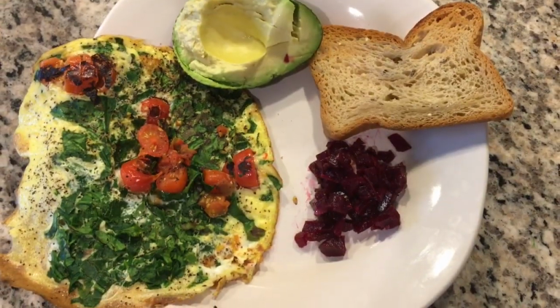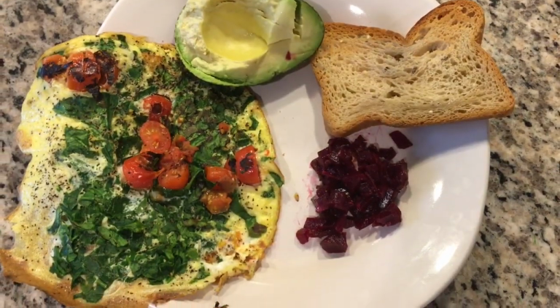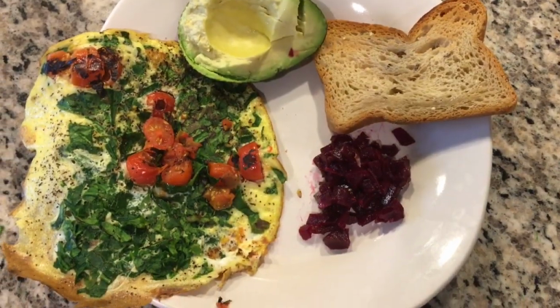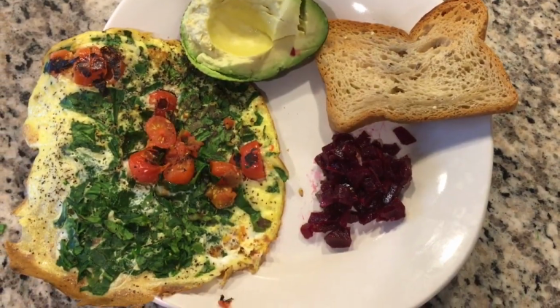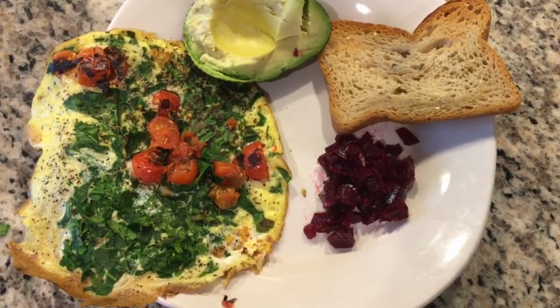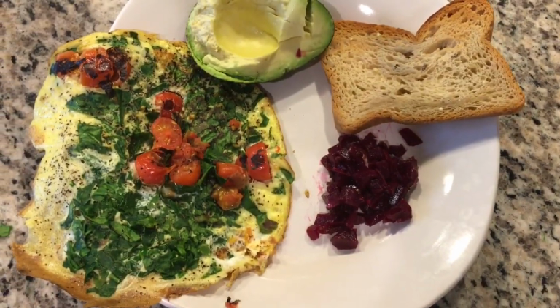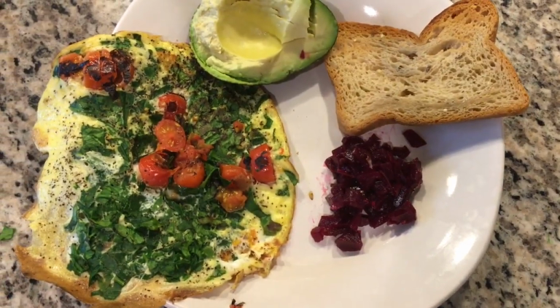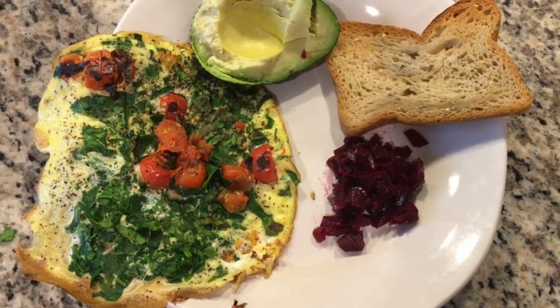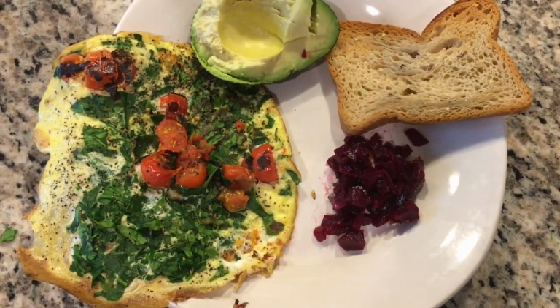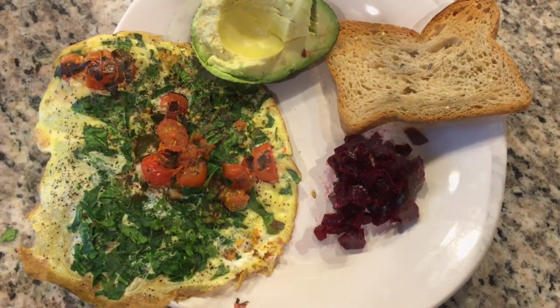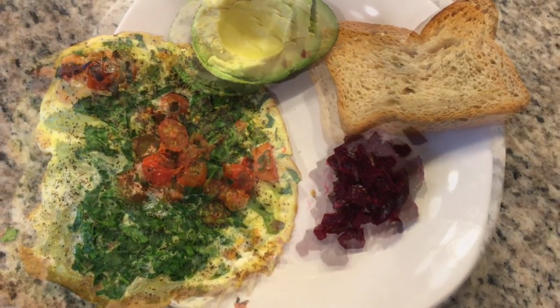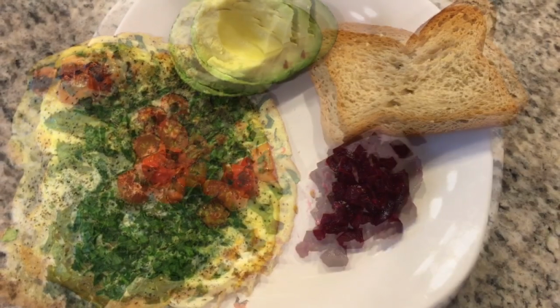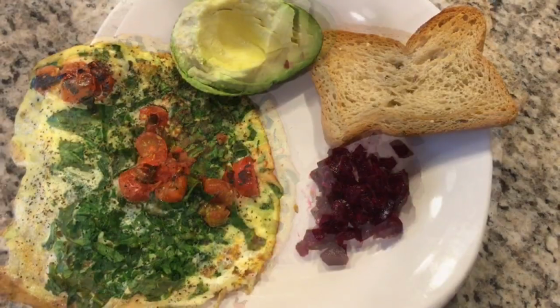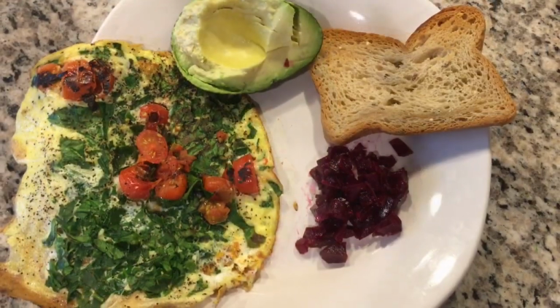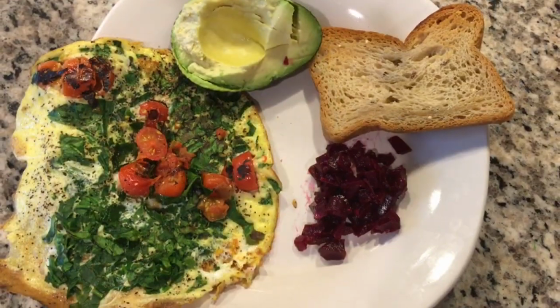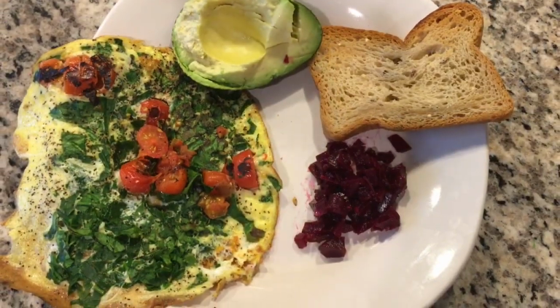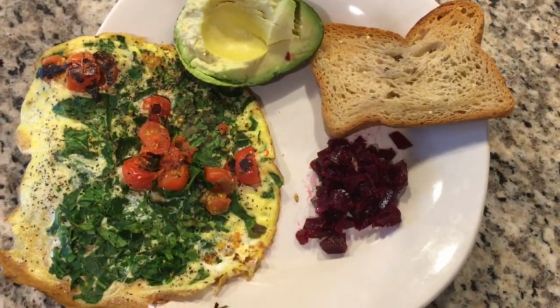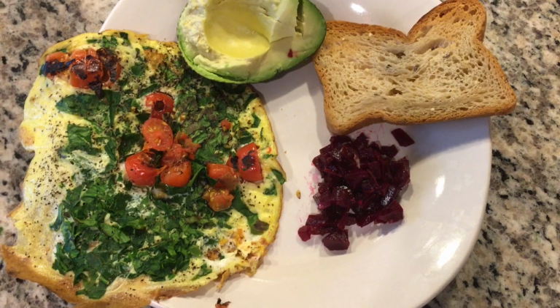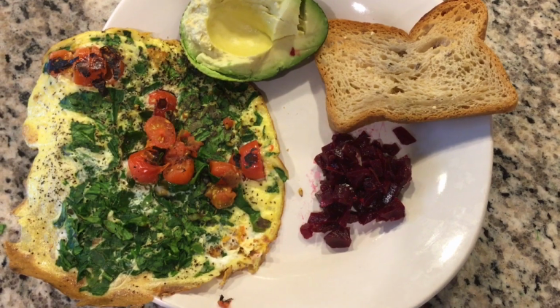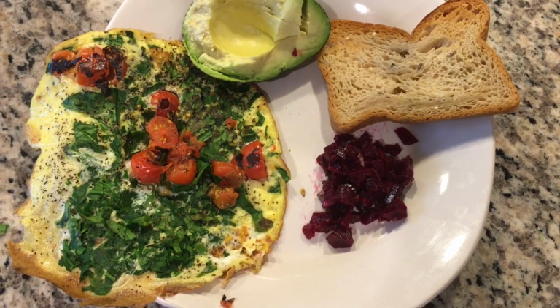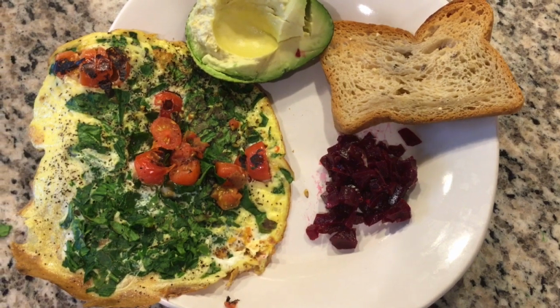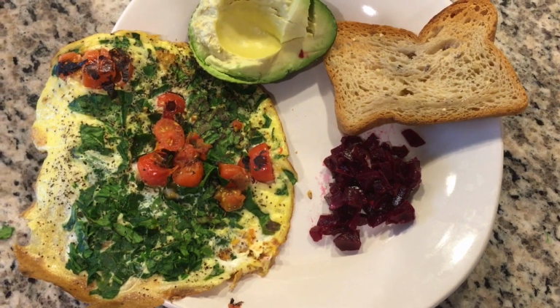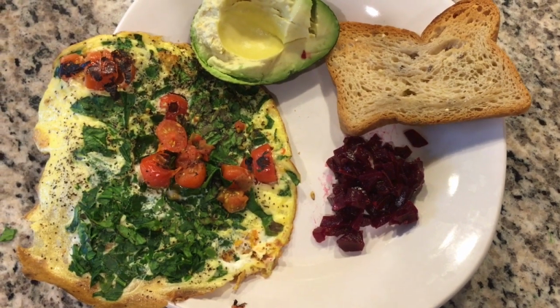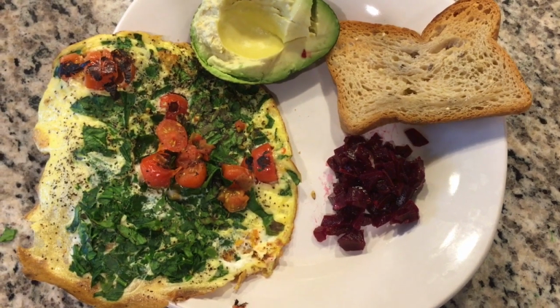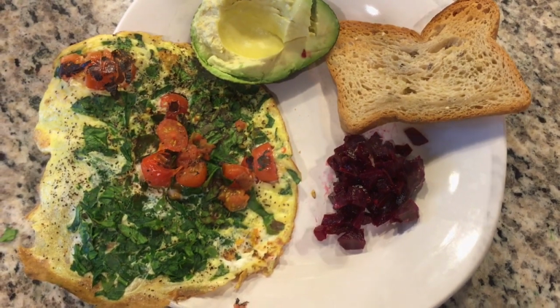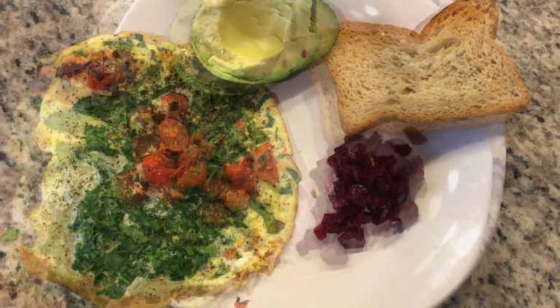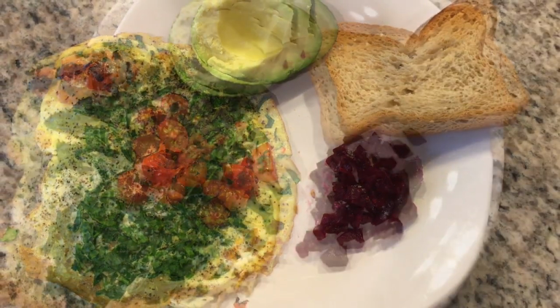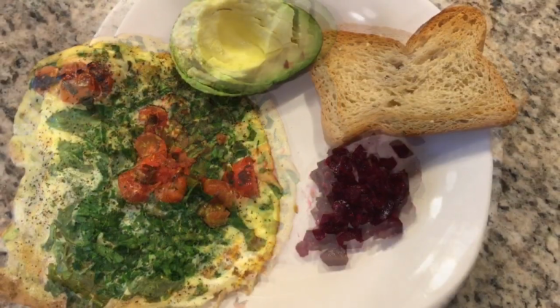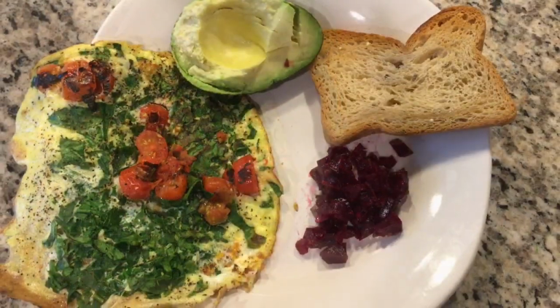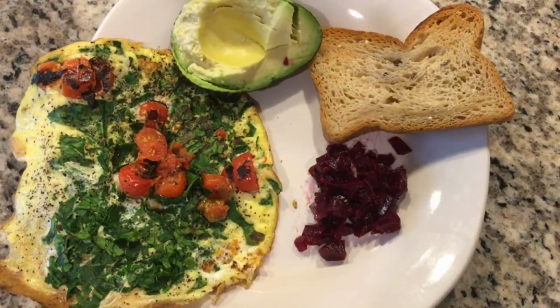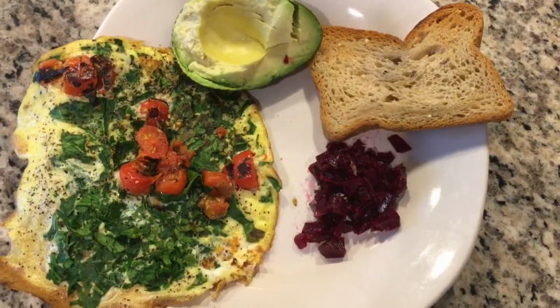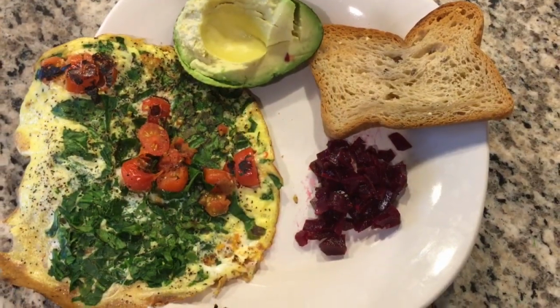So this is my omelette with half an avocado, a slice of bread, and a beetroot sauce — it's very yummy. I got it from Whole Foods.